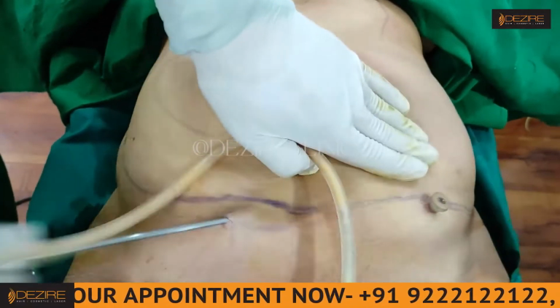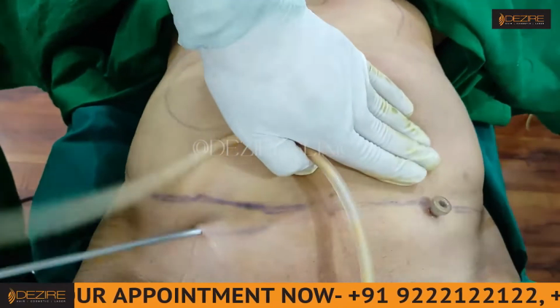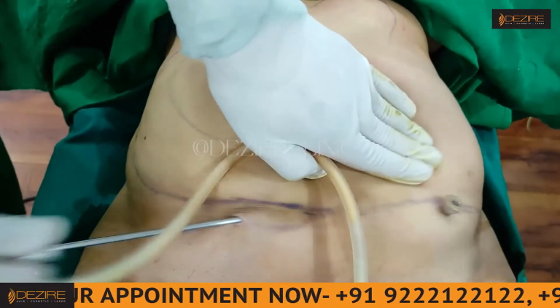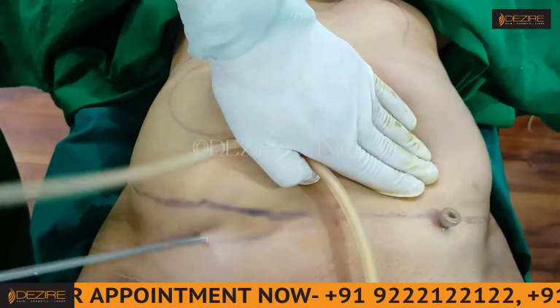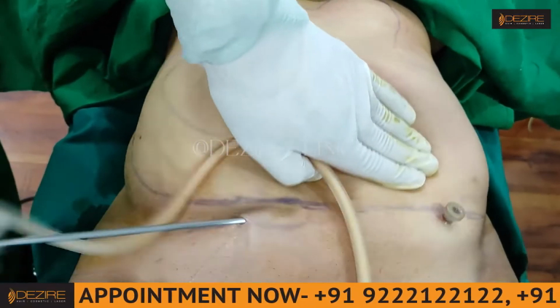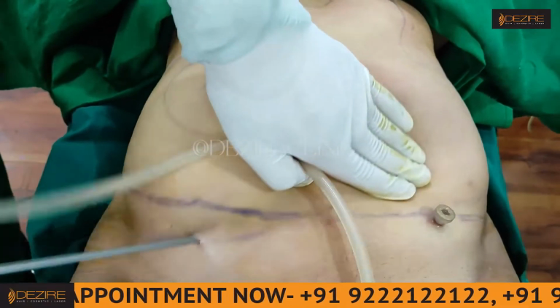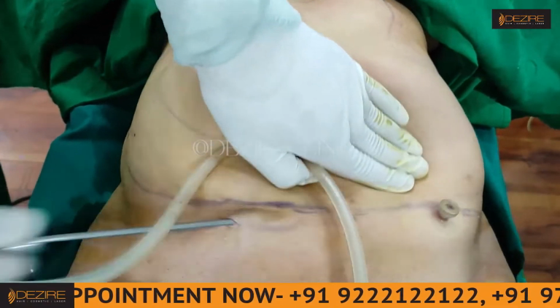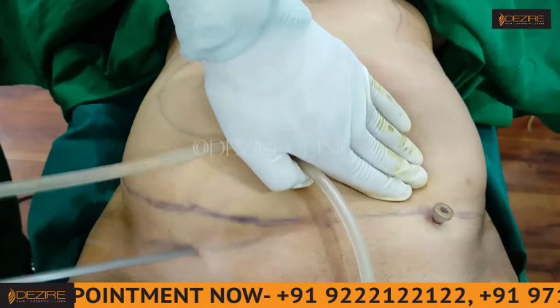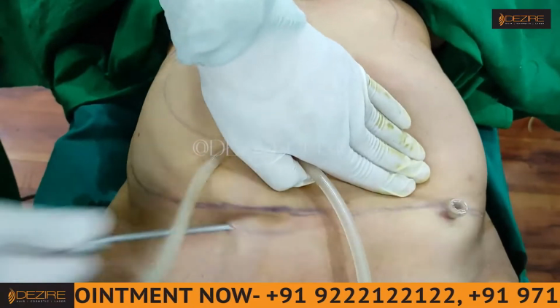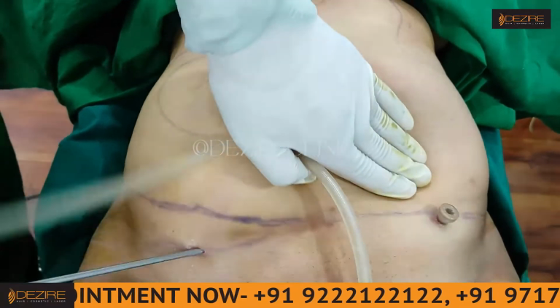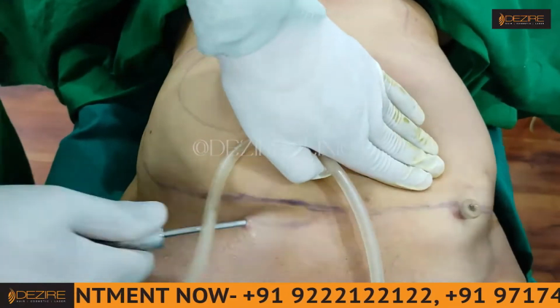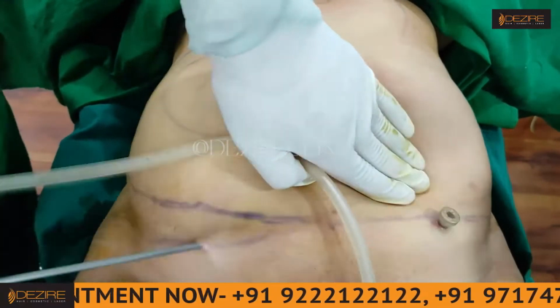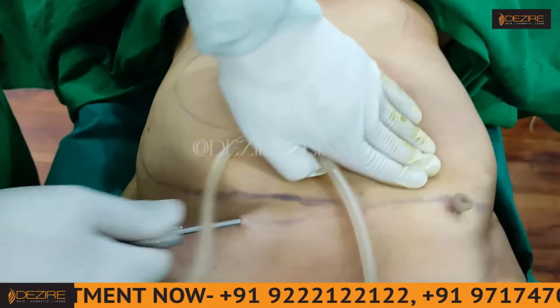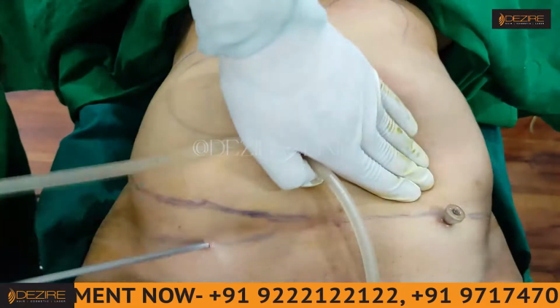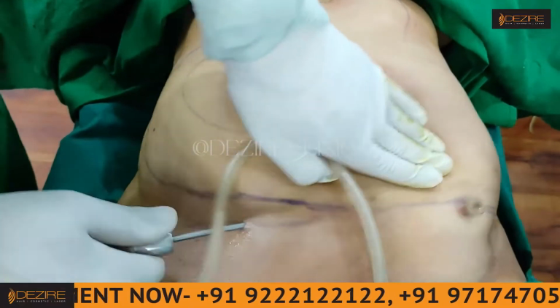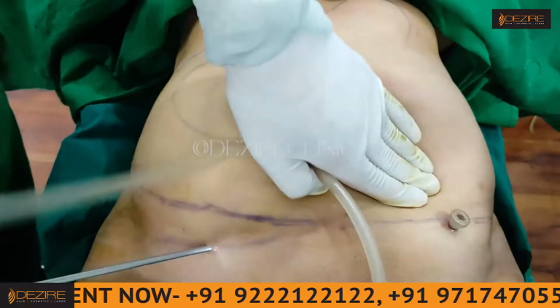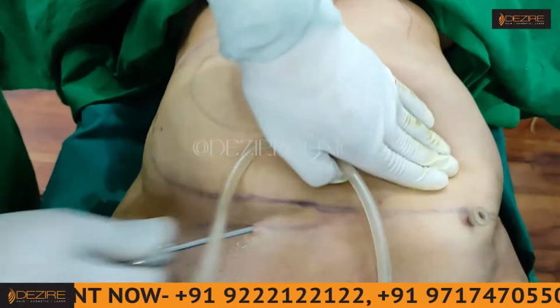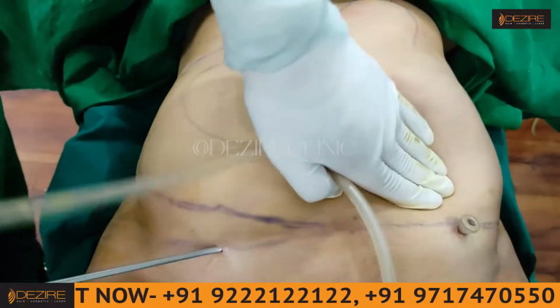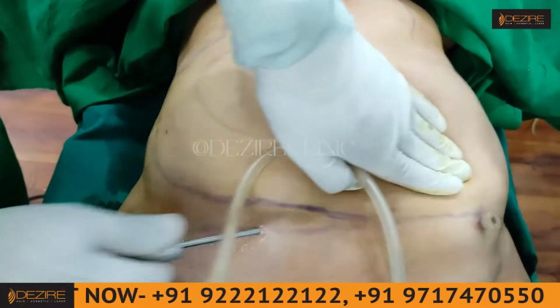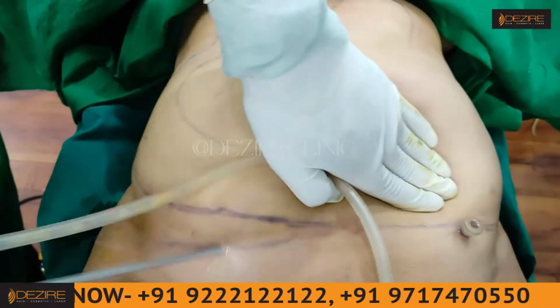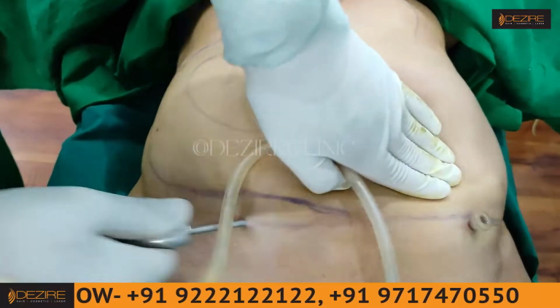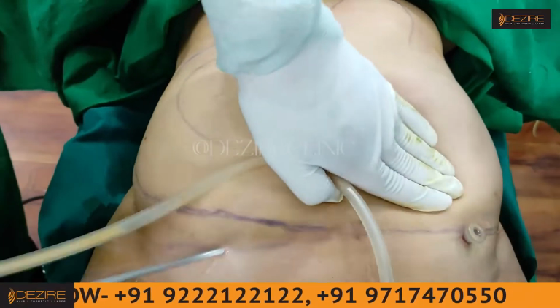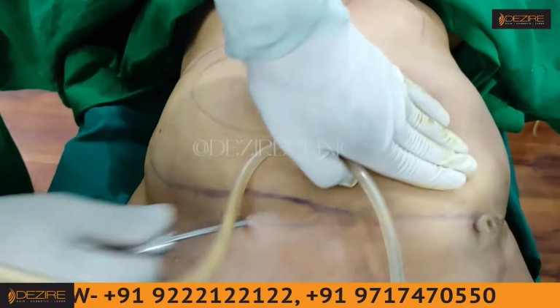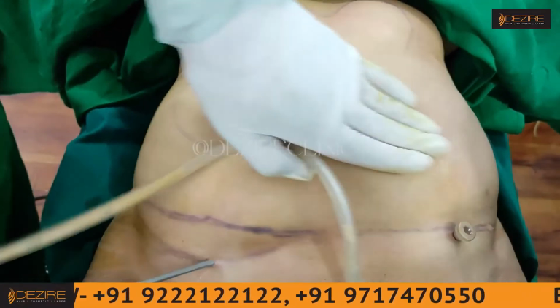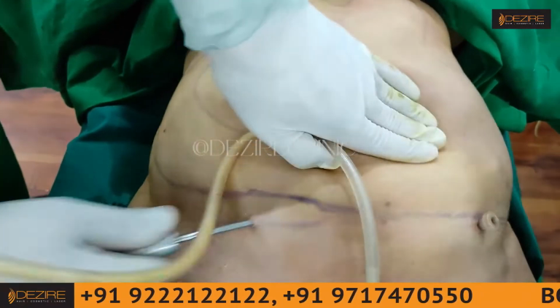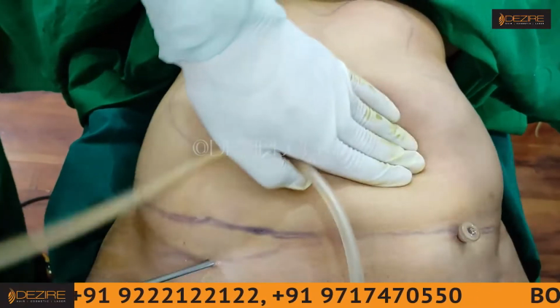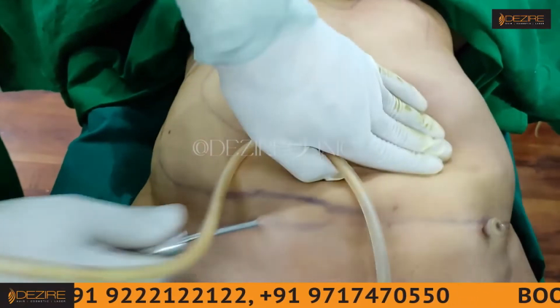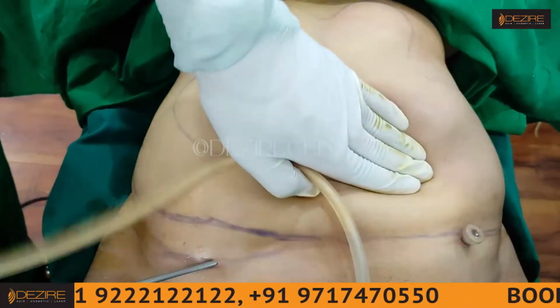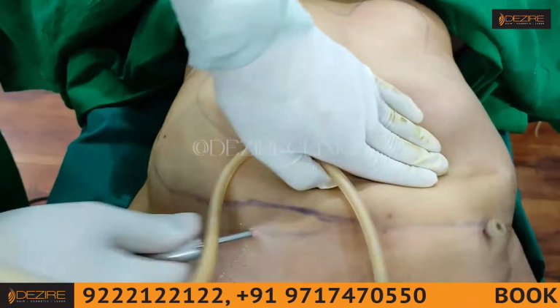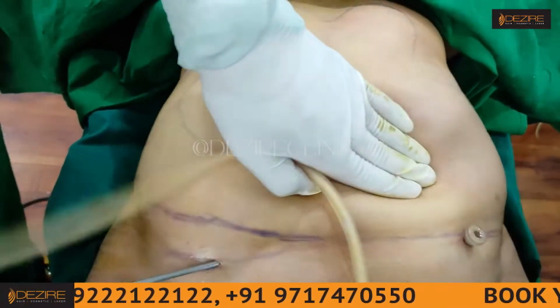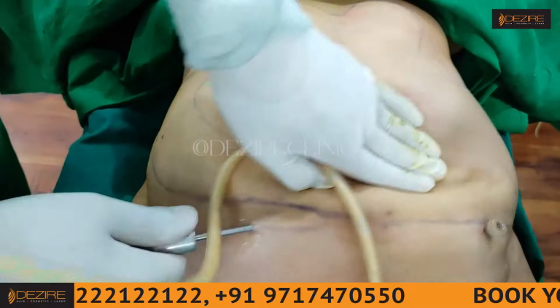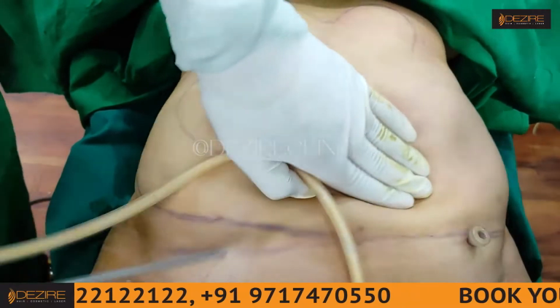If there is a small area and the patient is cooperative, we can do liposuction under local anesthesia as well.